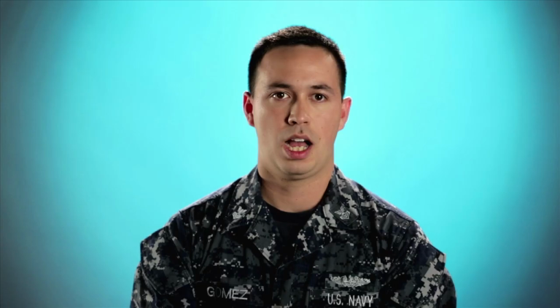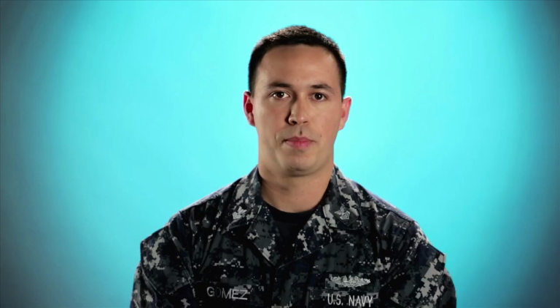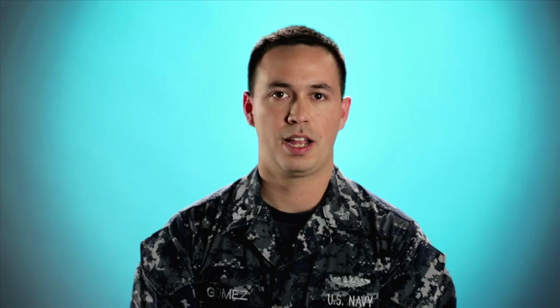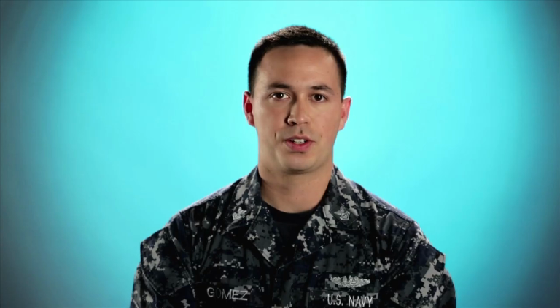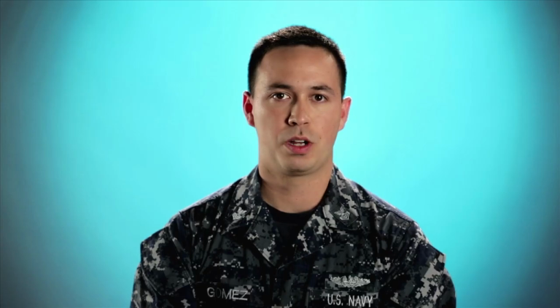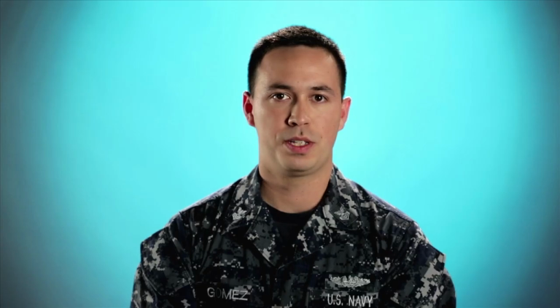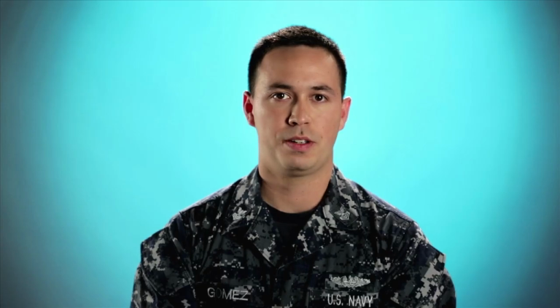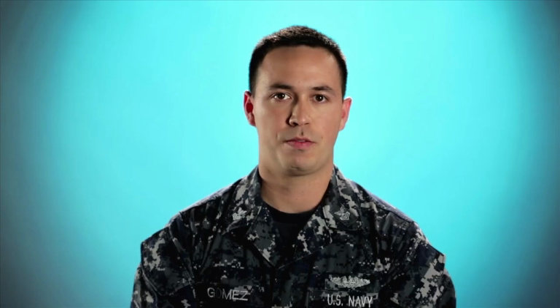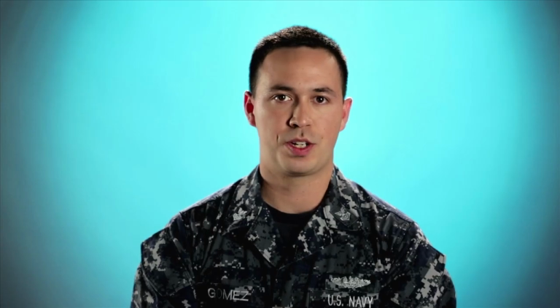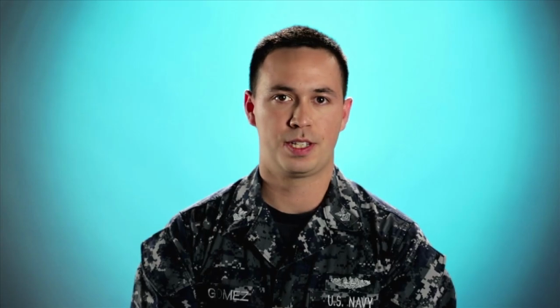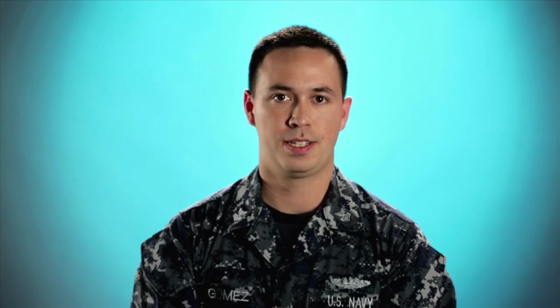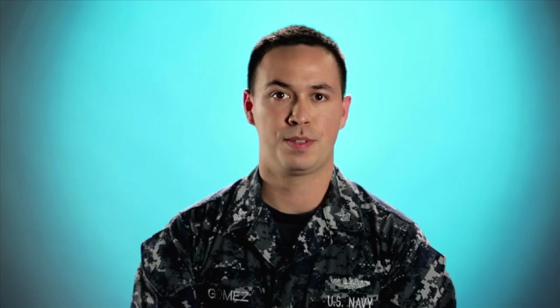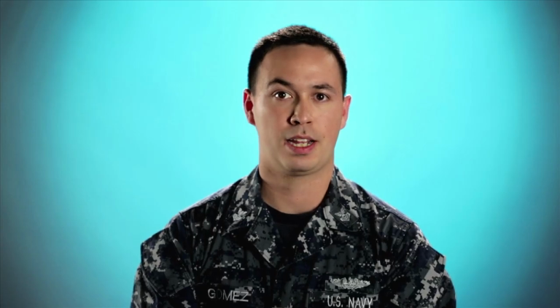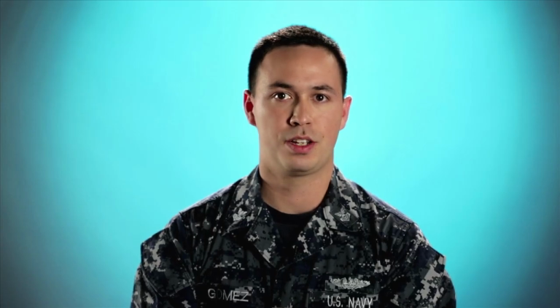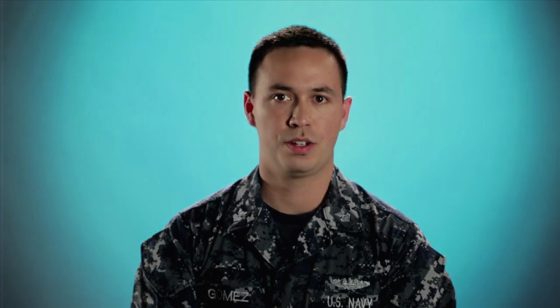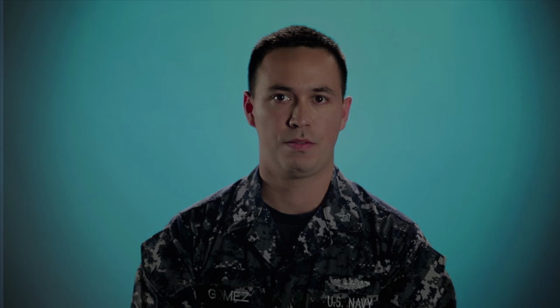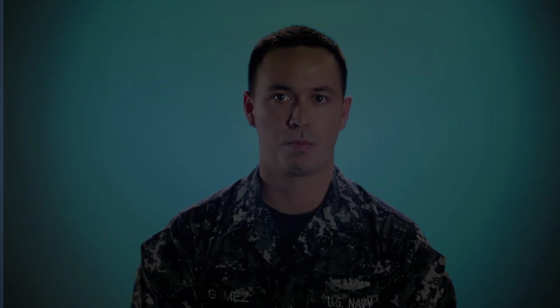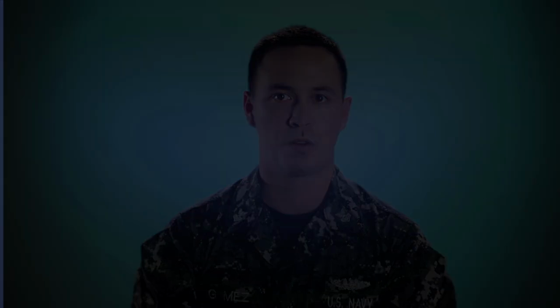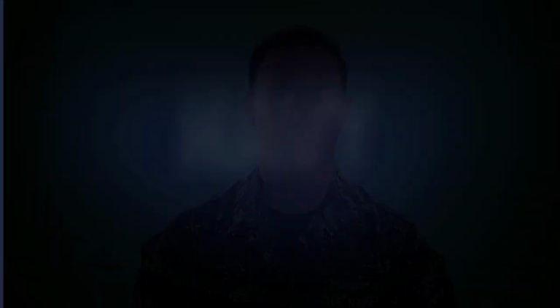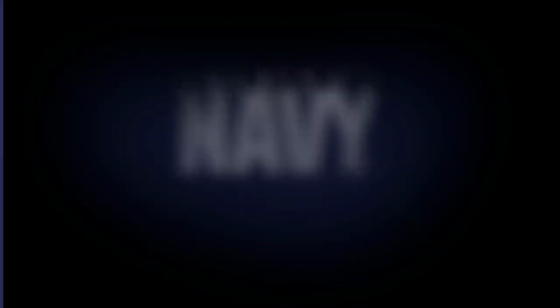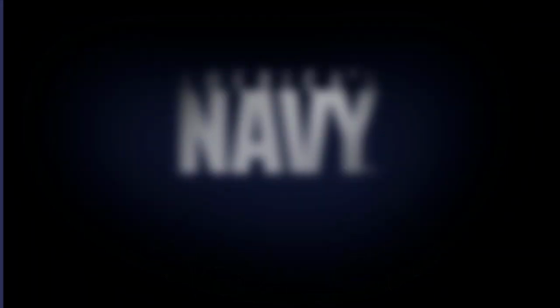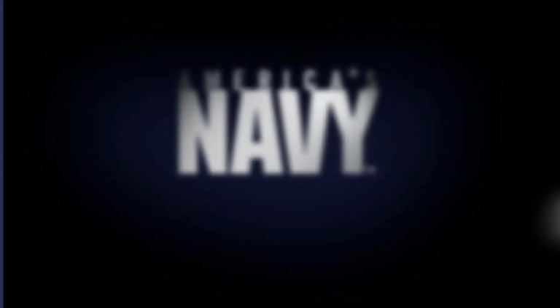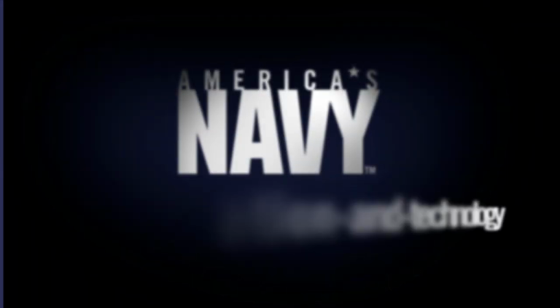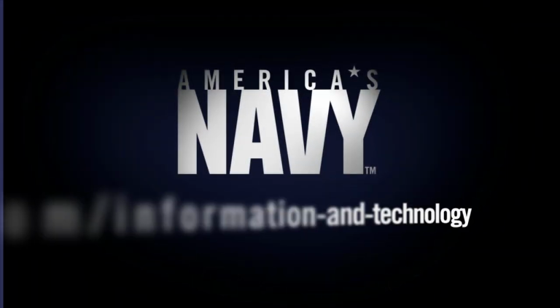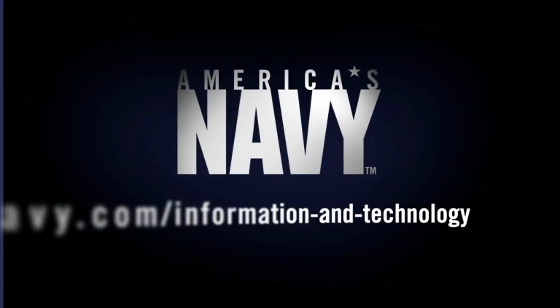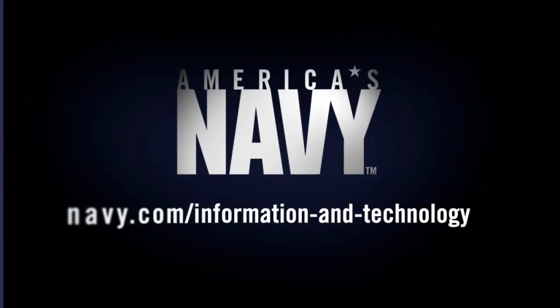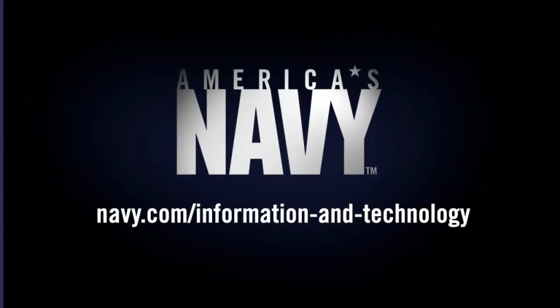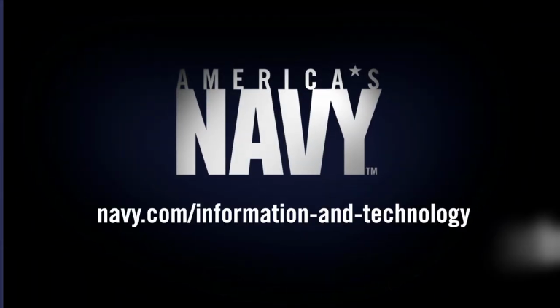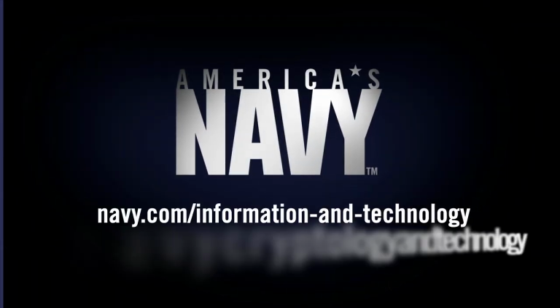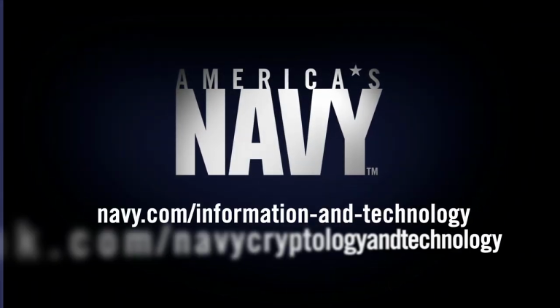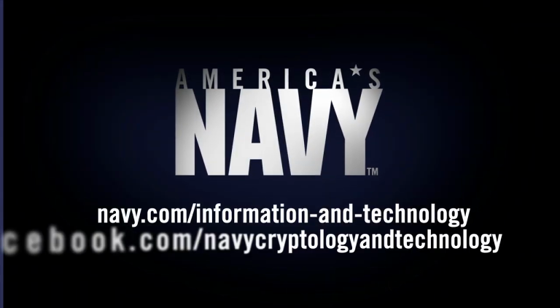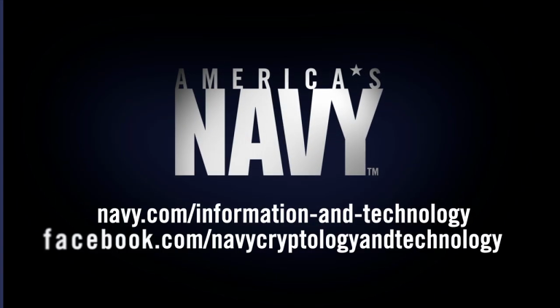I'm Petty Officer Gomez, Information Systems Technician. For more information, go to Navy.com or find us on Facebook.